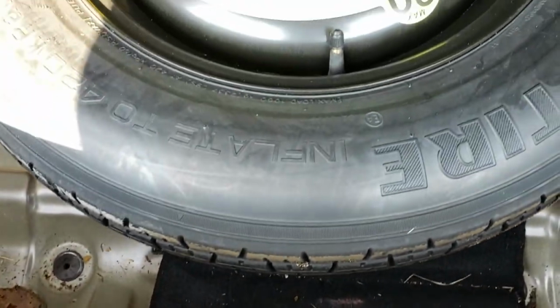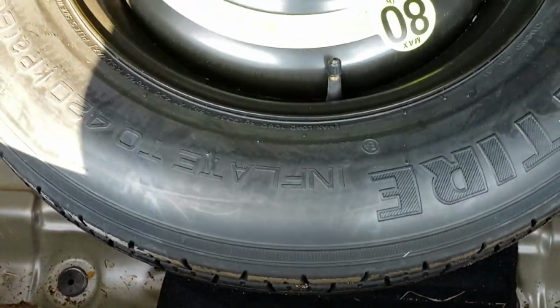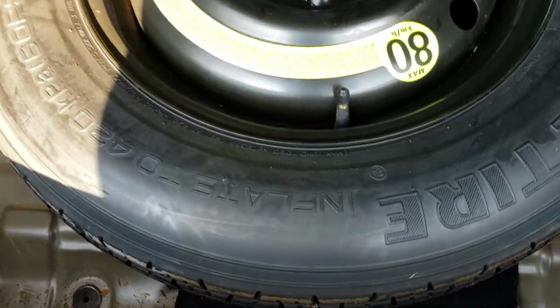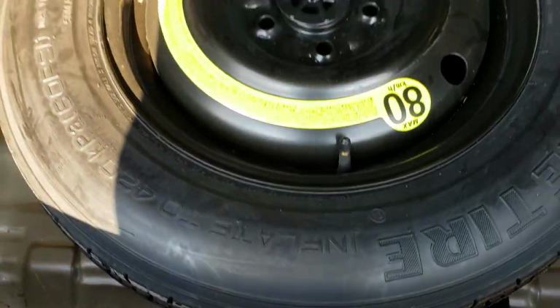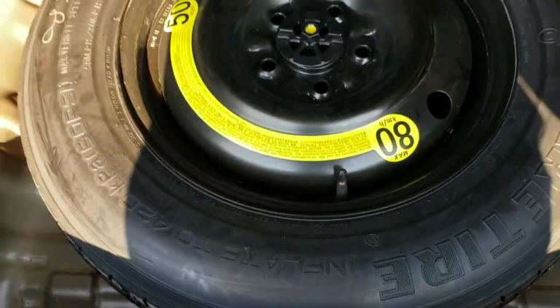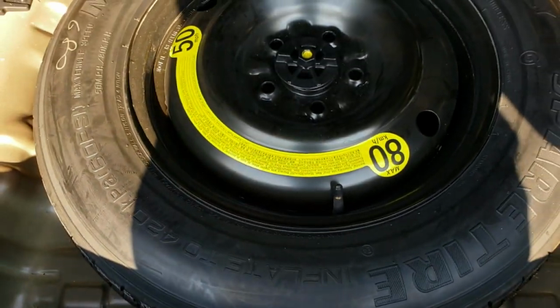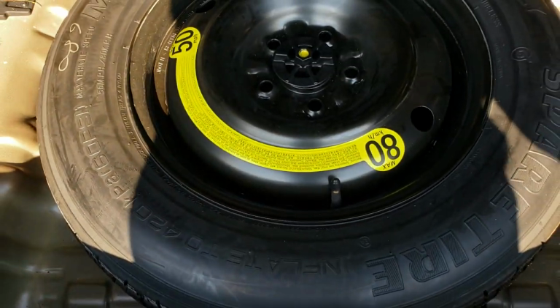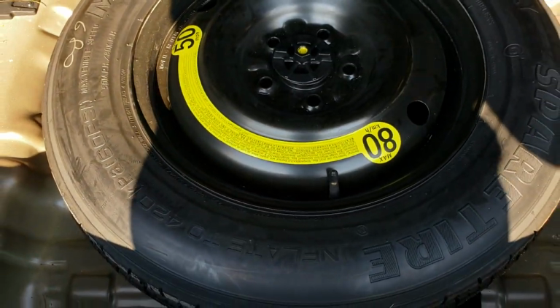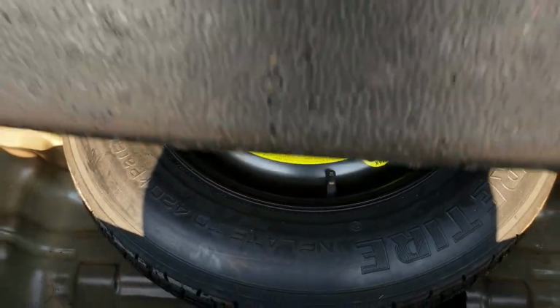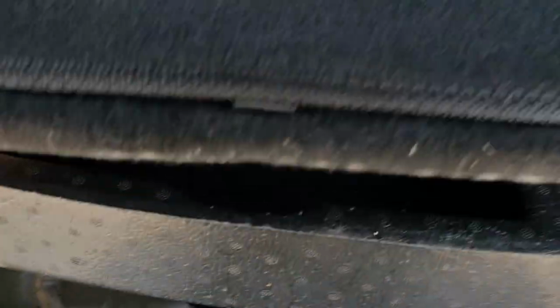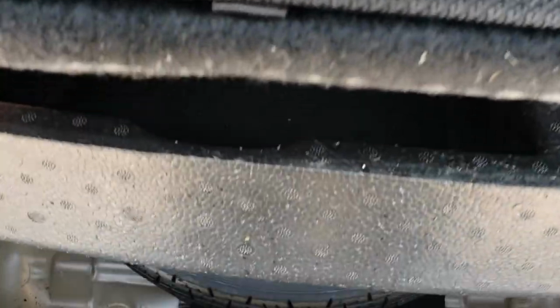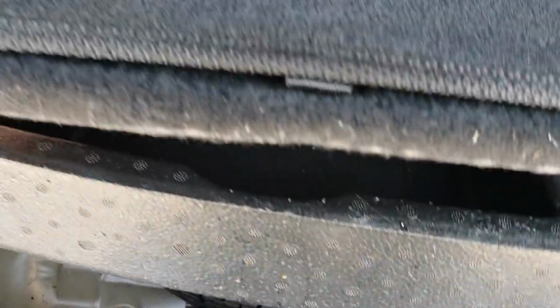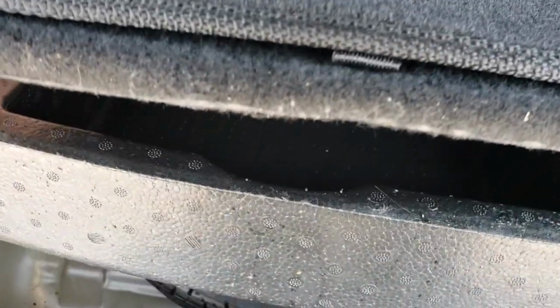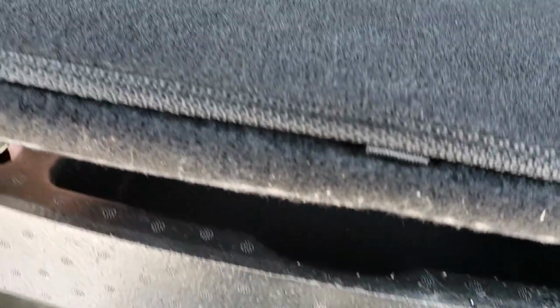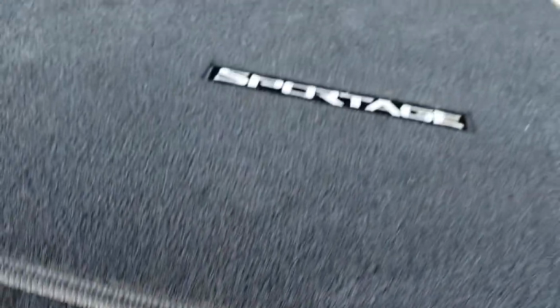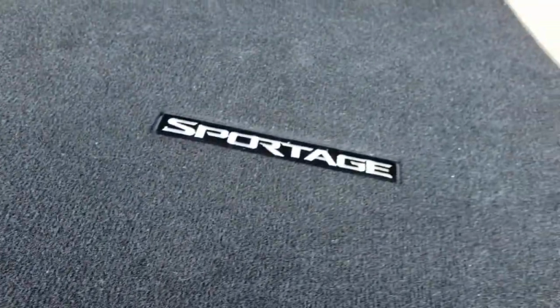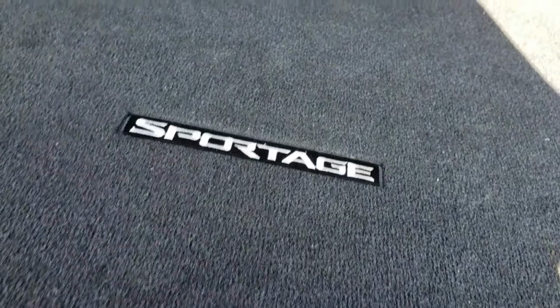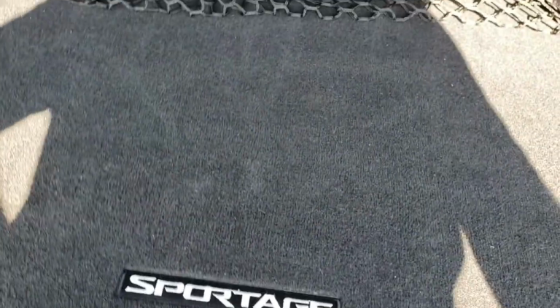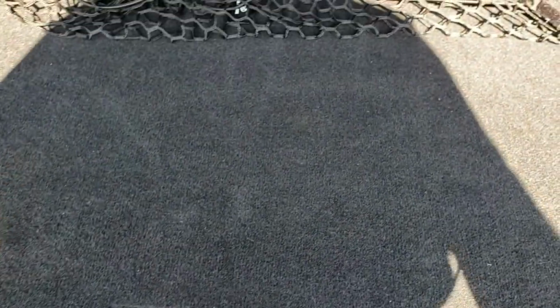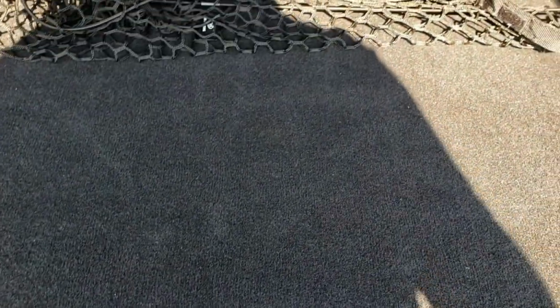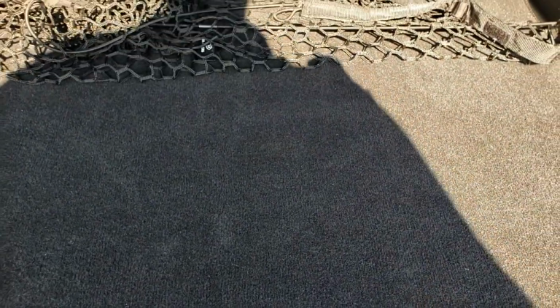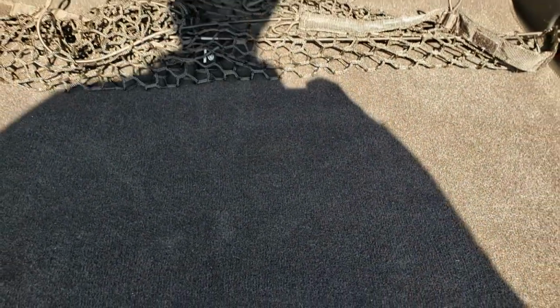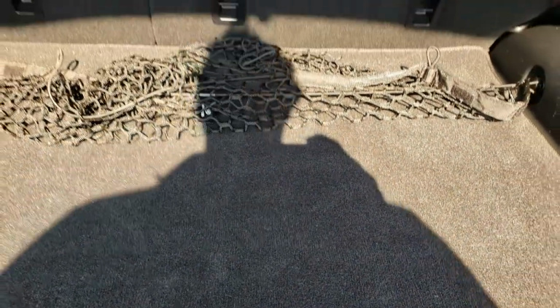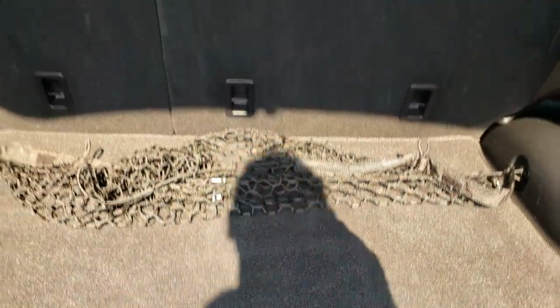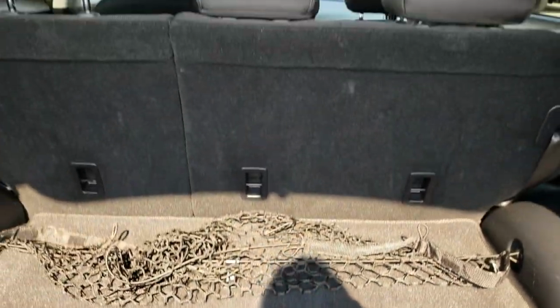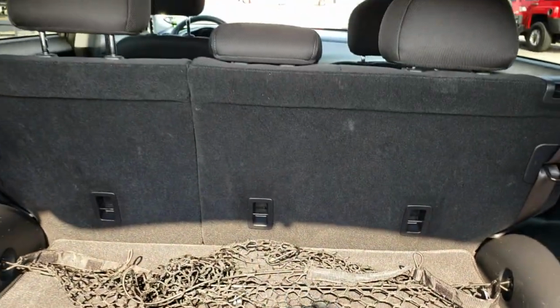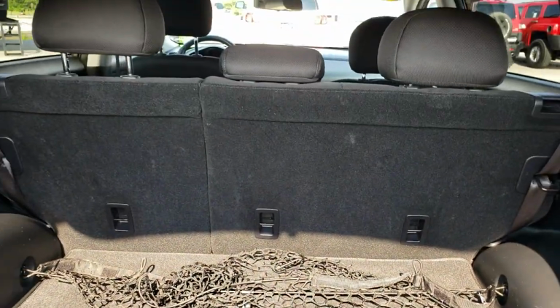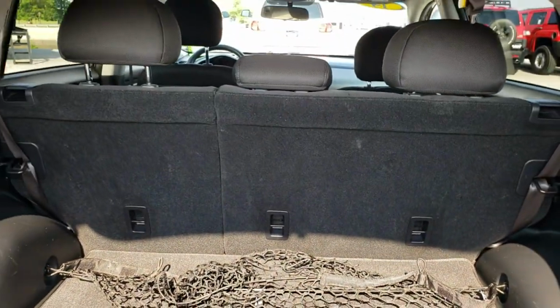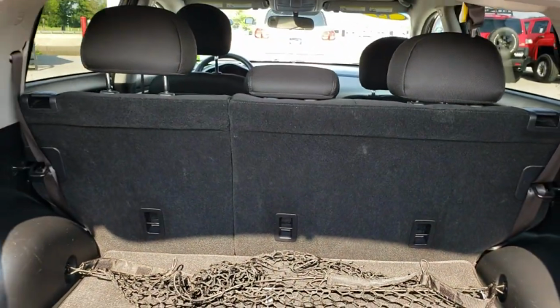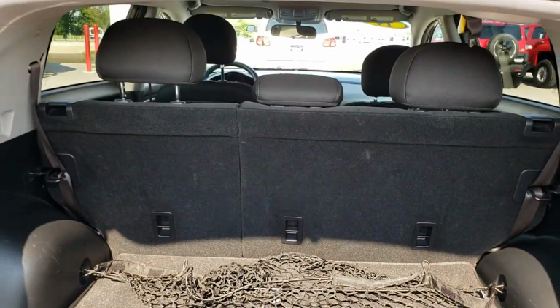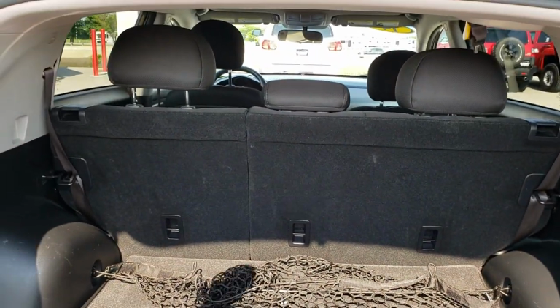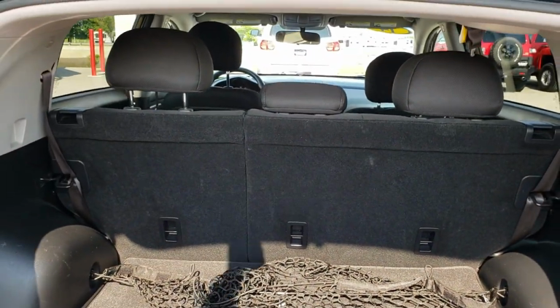That's where the spare tire is, along with the jack and tools. The seats do fold down for extra storage.